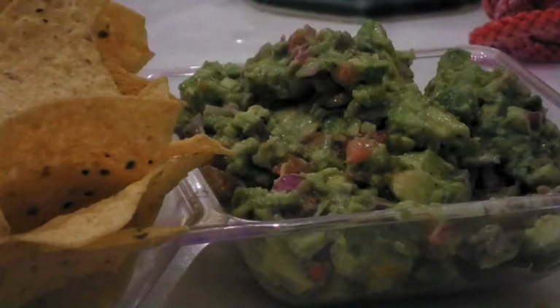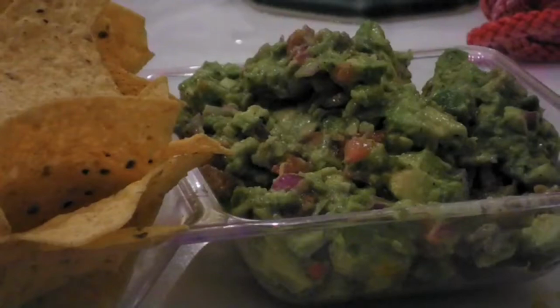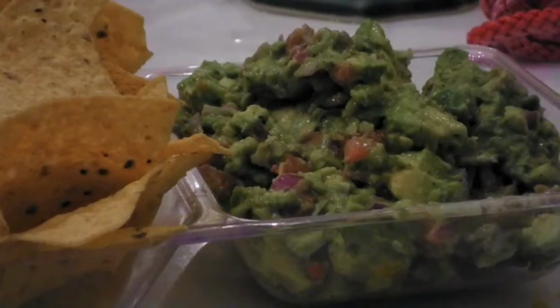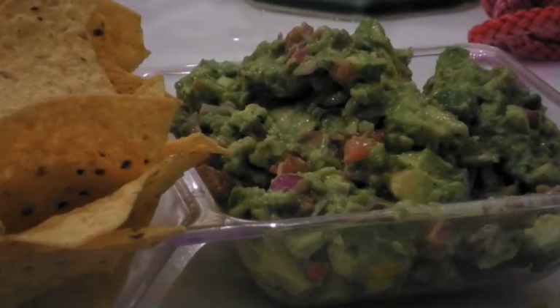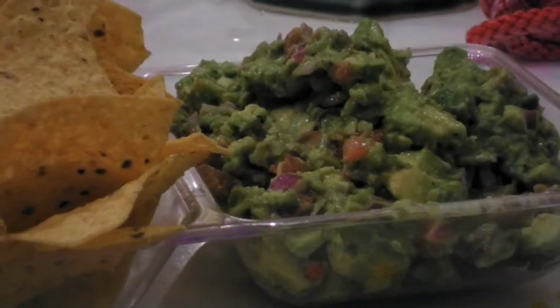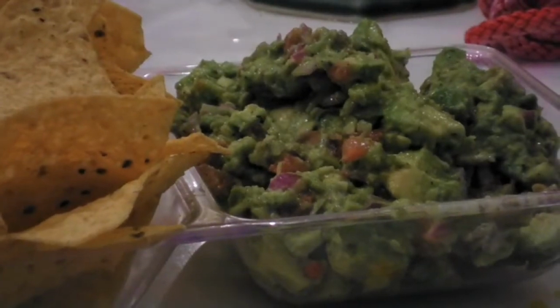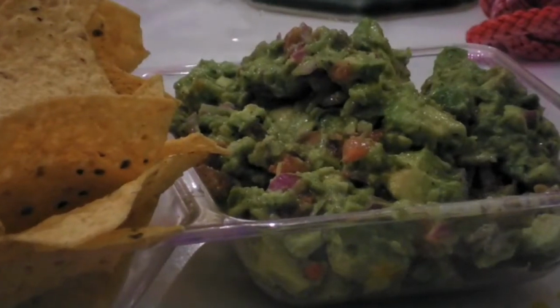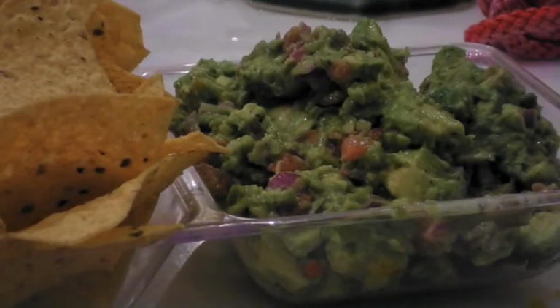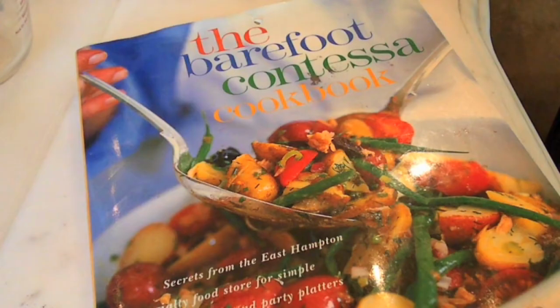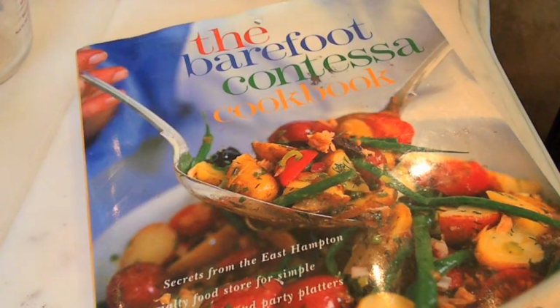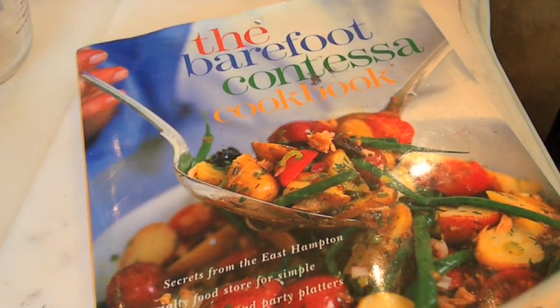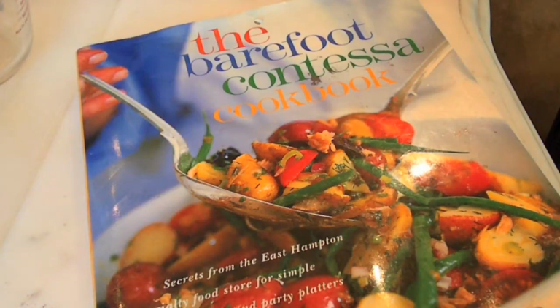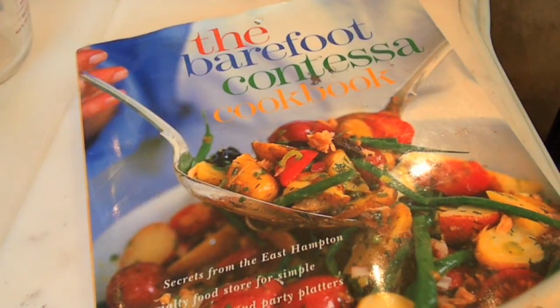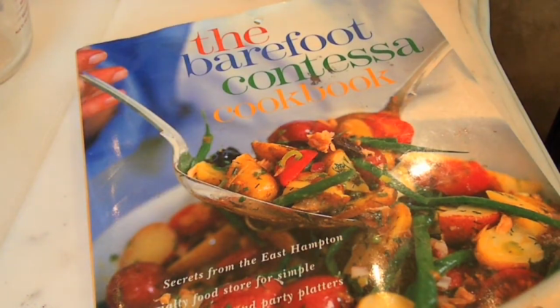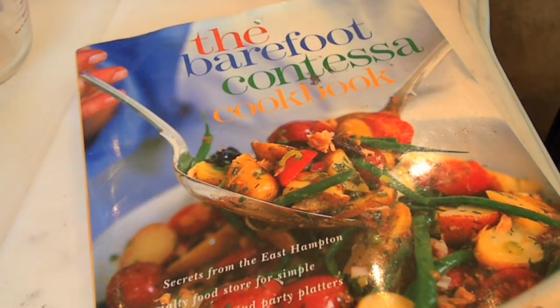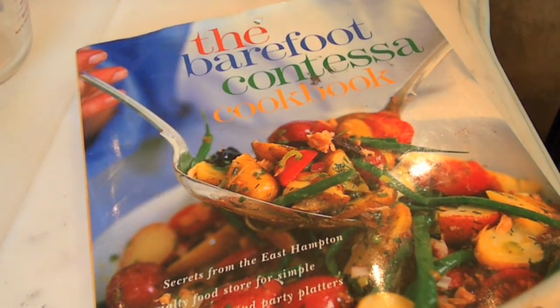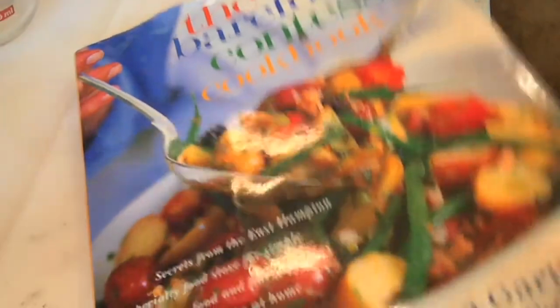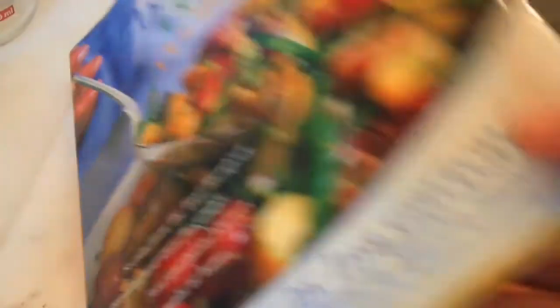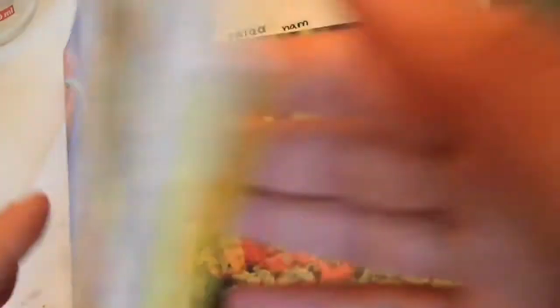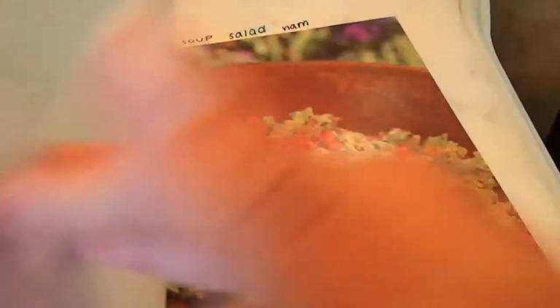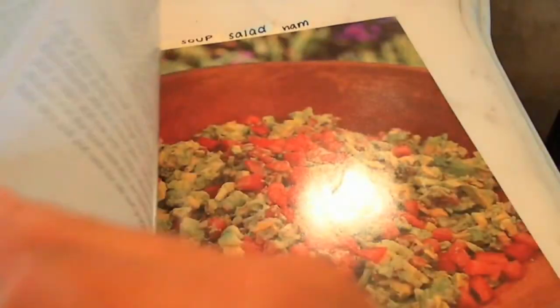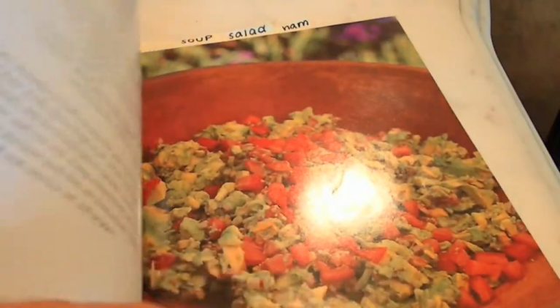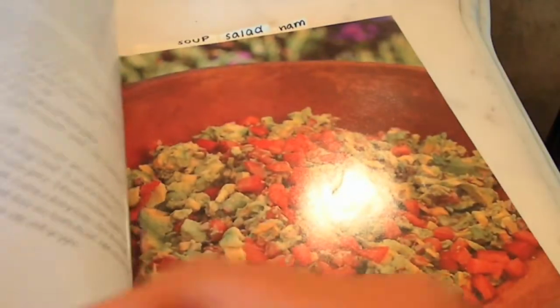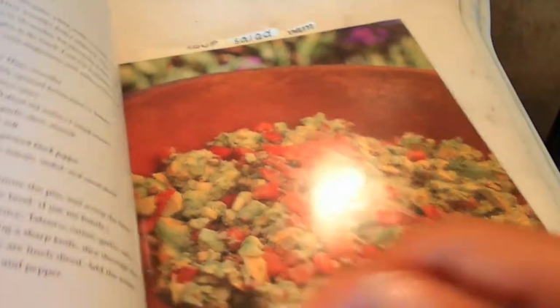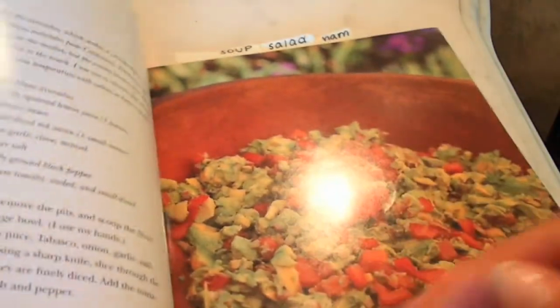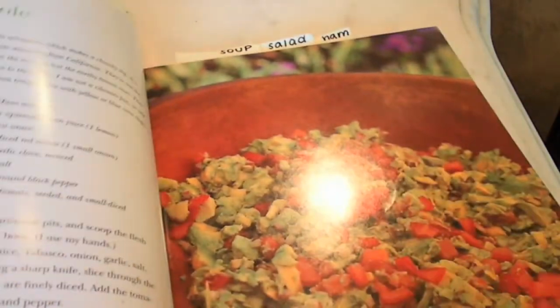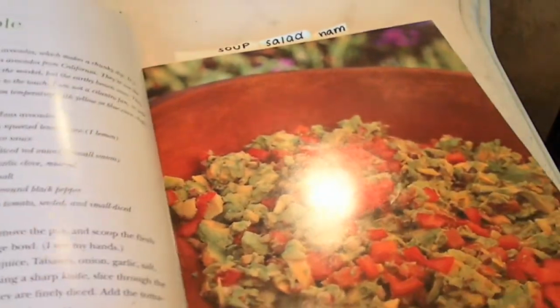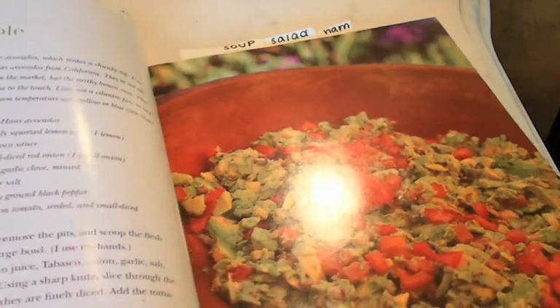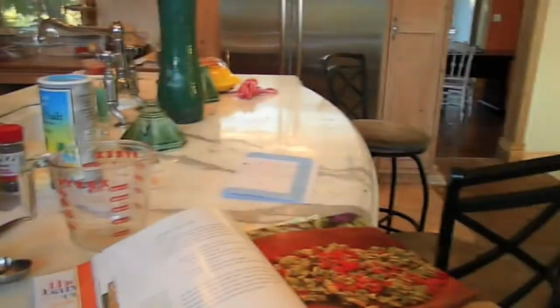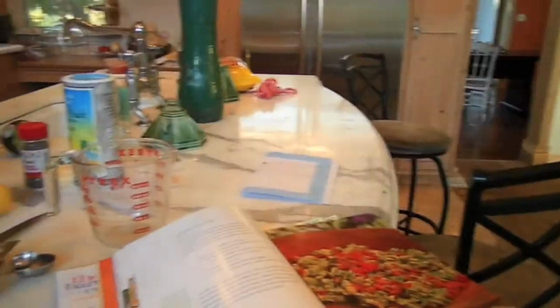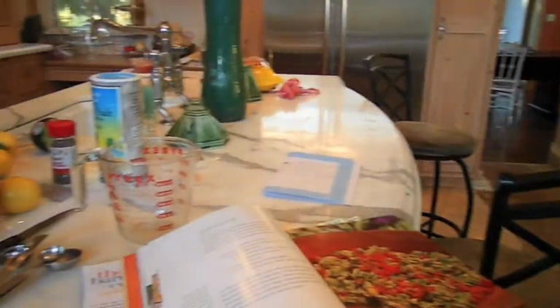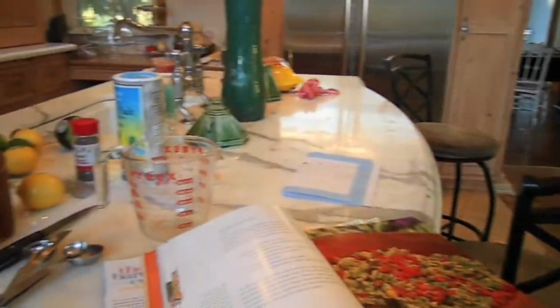Hey everyone, today I'm going to show you how to make homemade guacamole. We're using a recipe from the Barefoot Contessa cookbook.